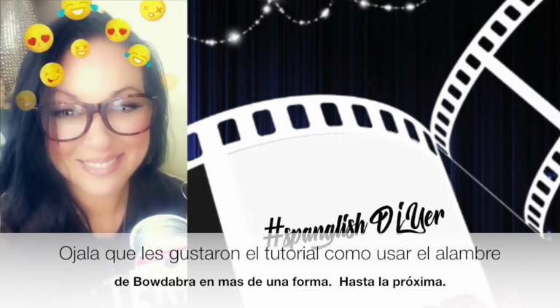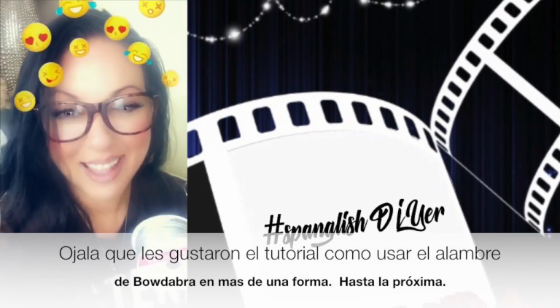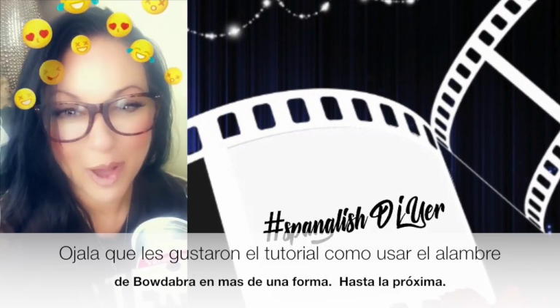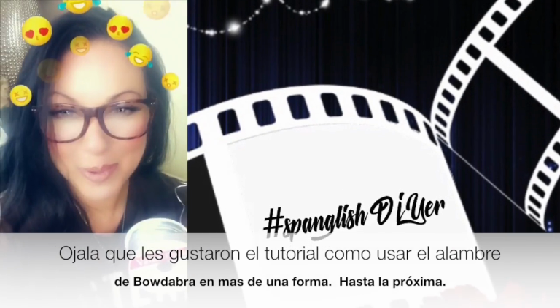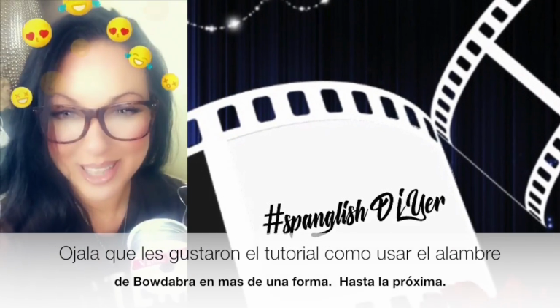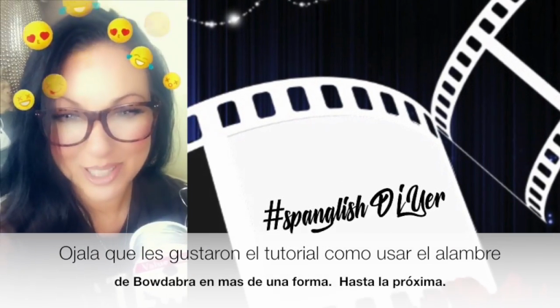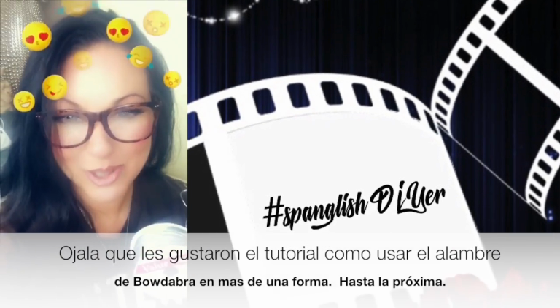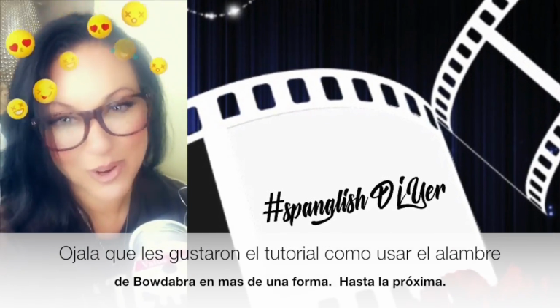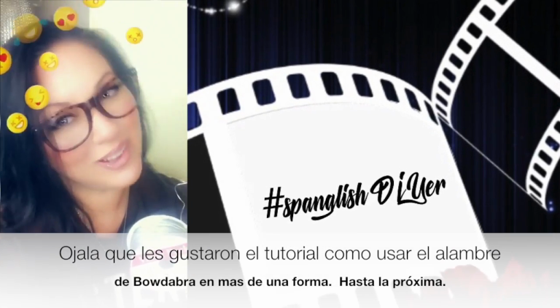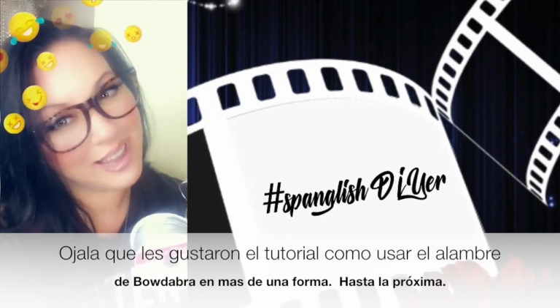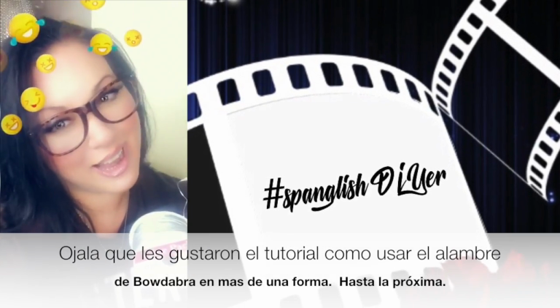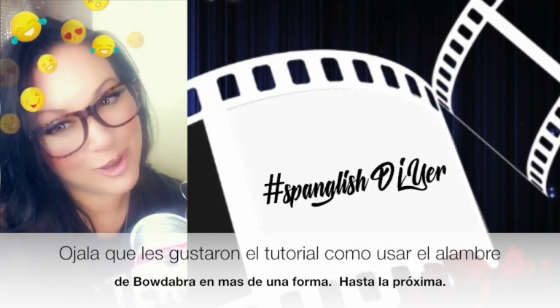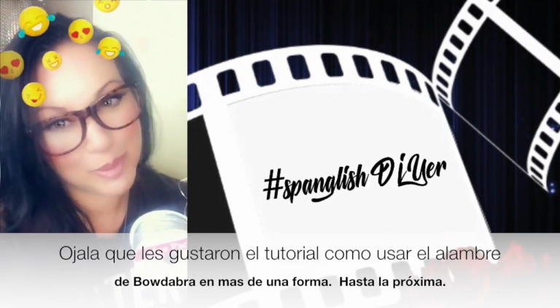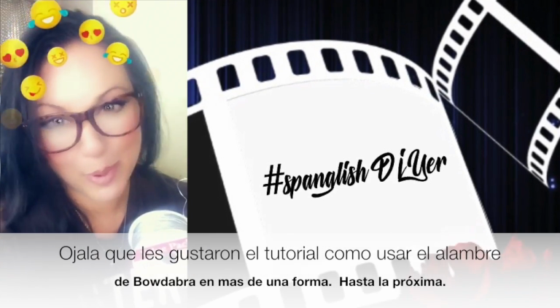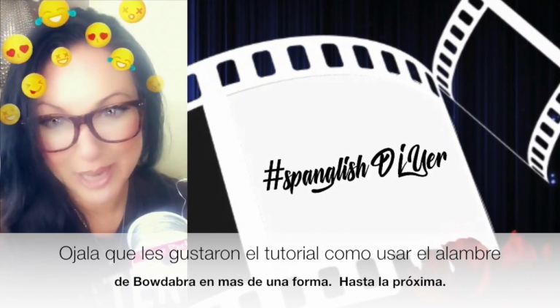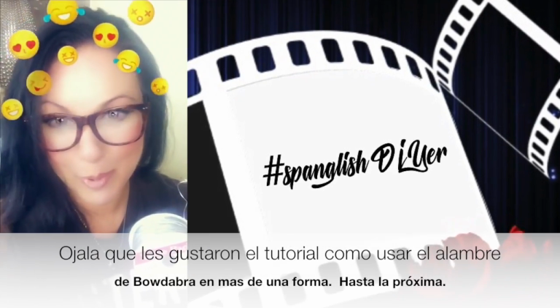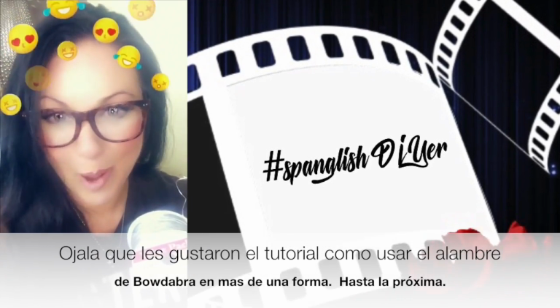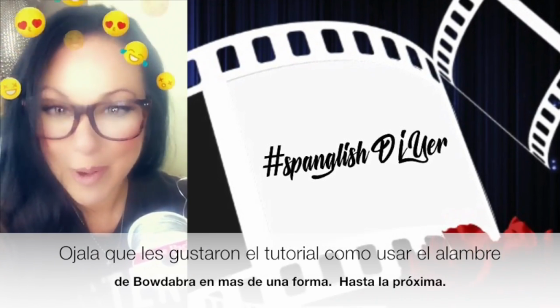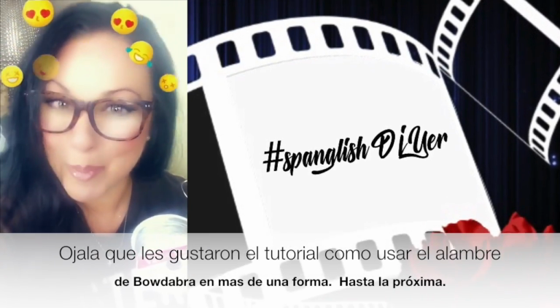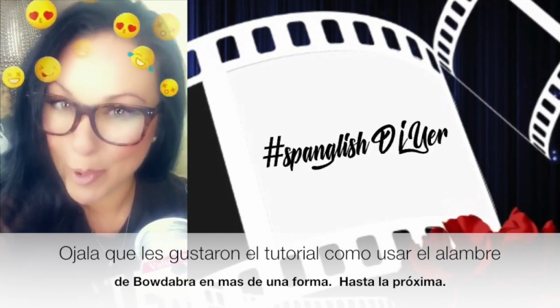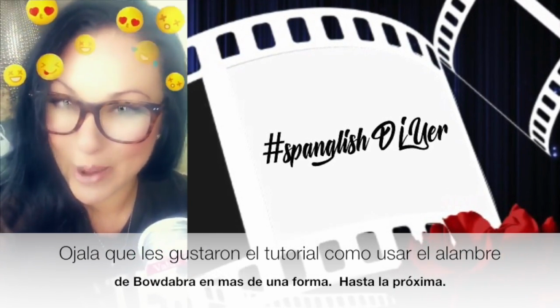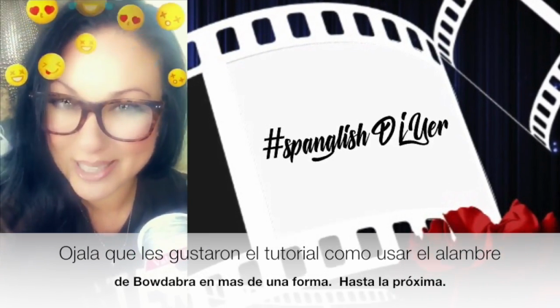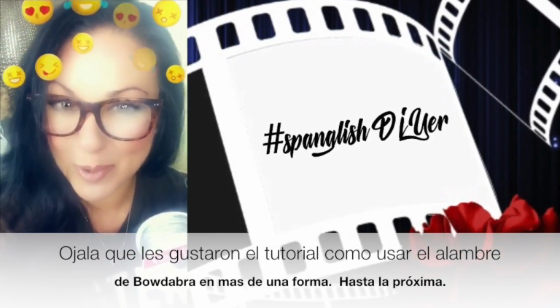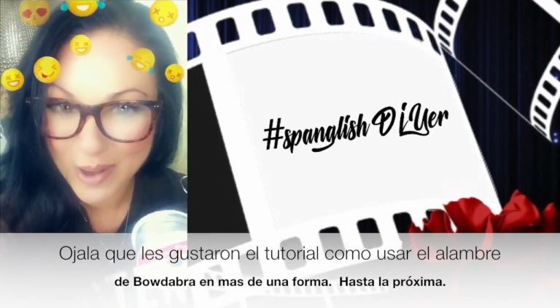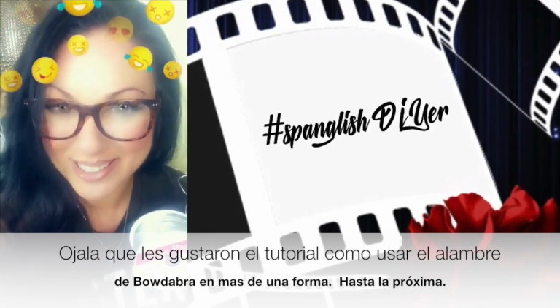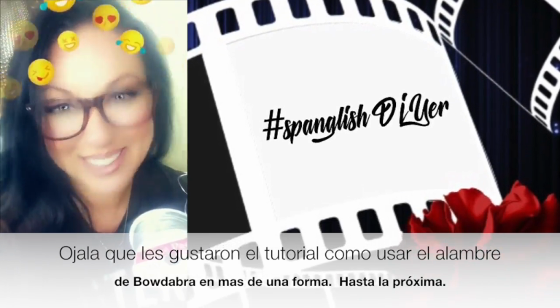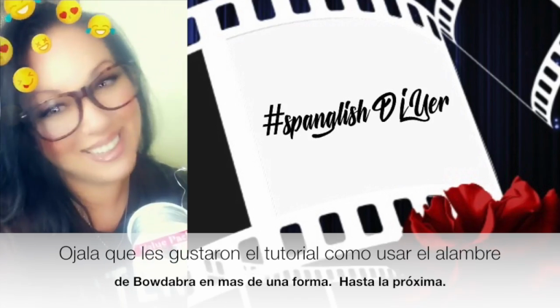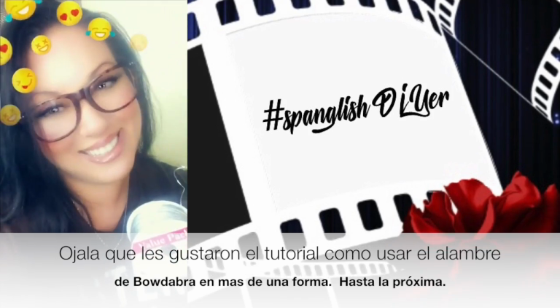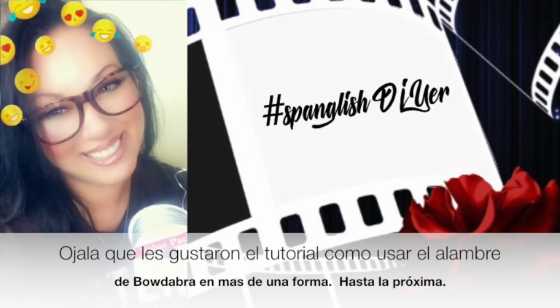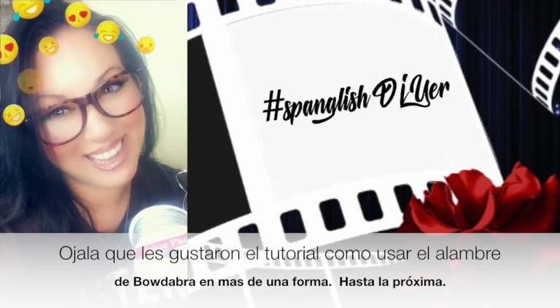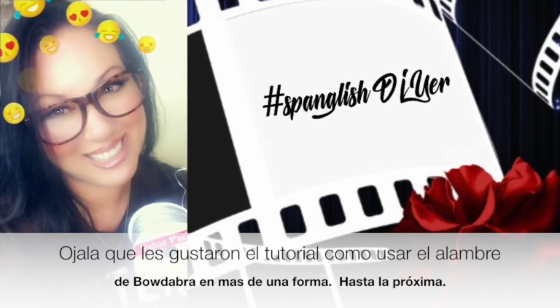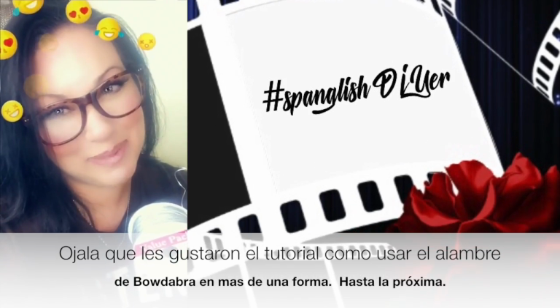I hope you liked the tutorial on how to use the Bow Dabber Wire in more ways than one. Until next time.